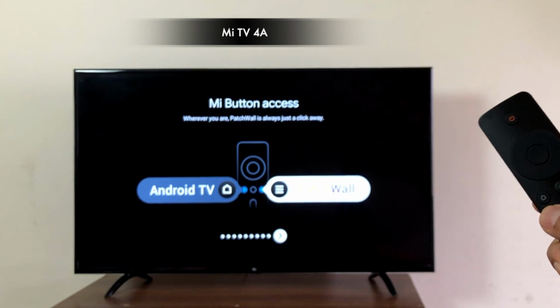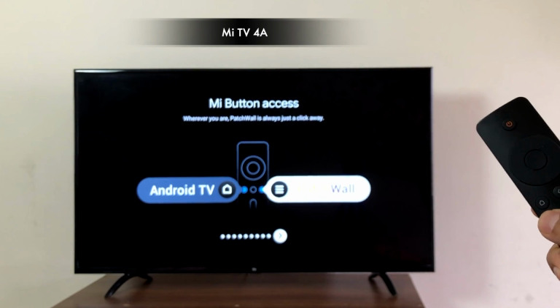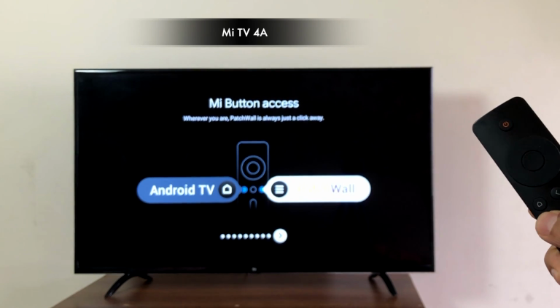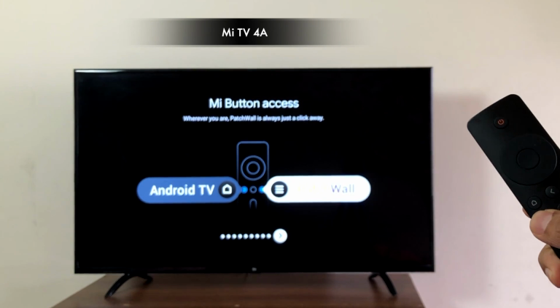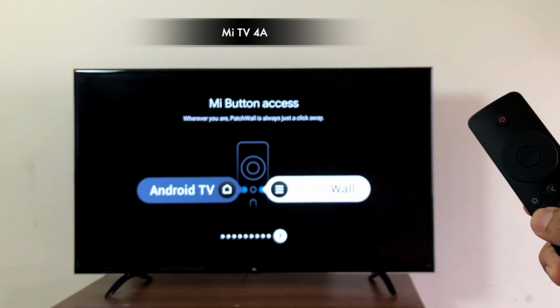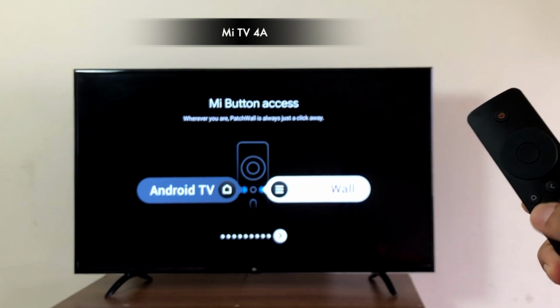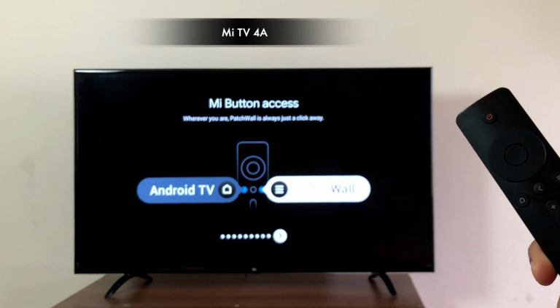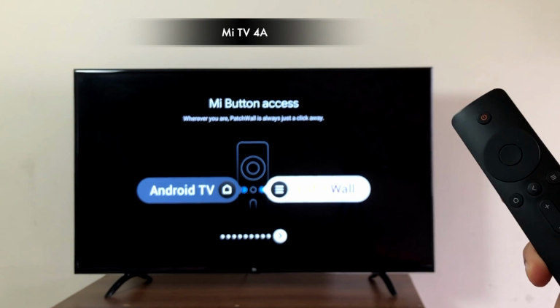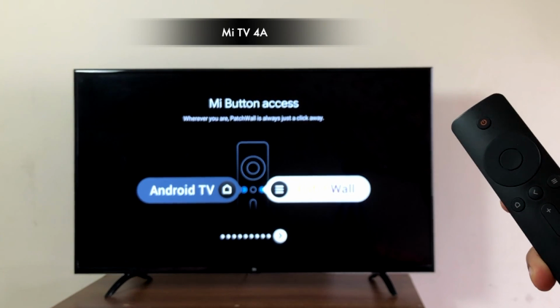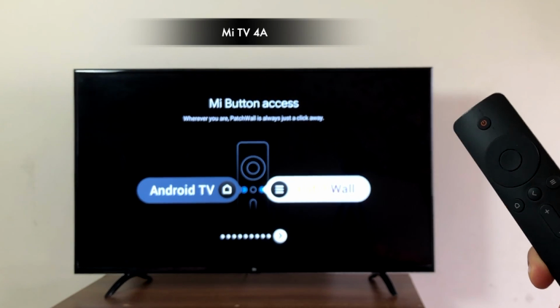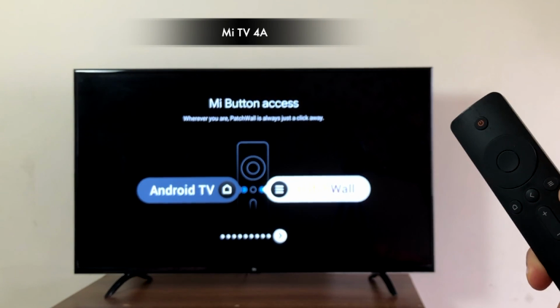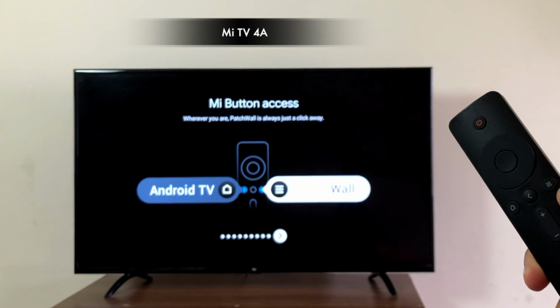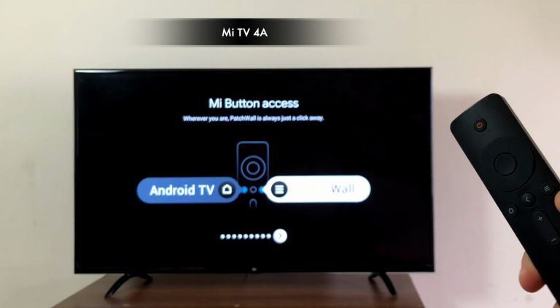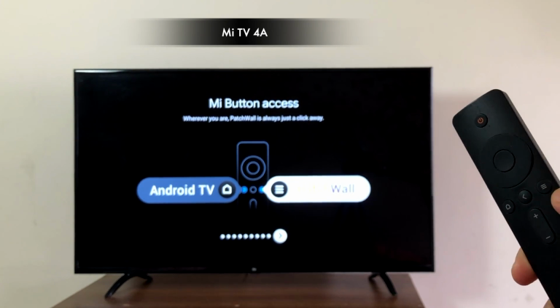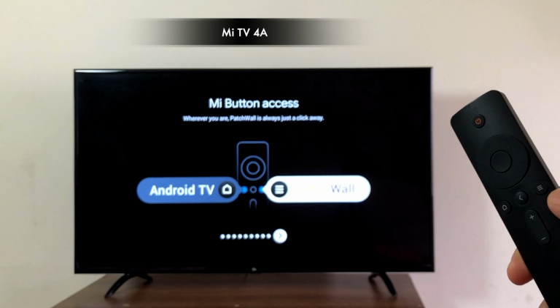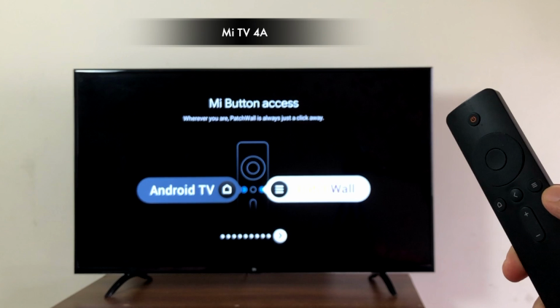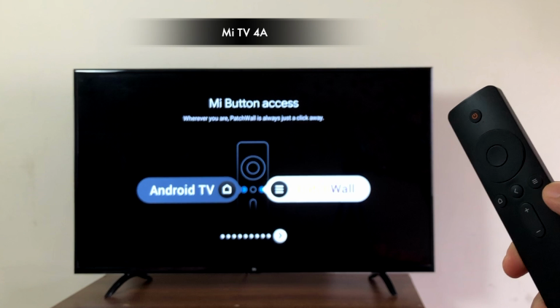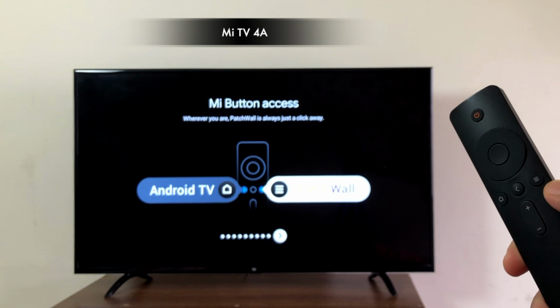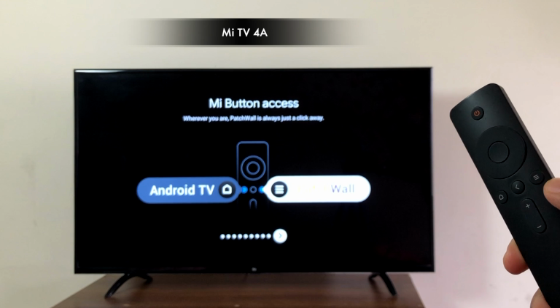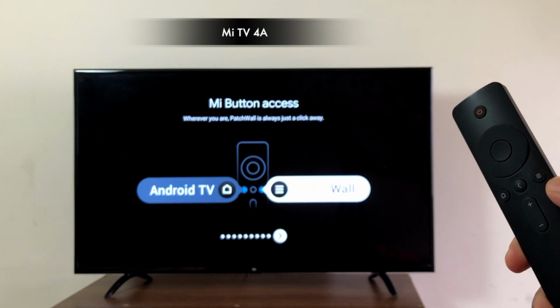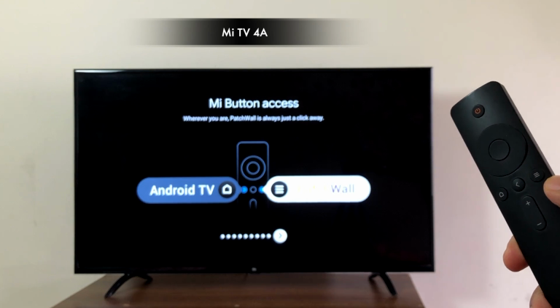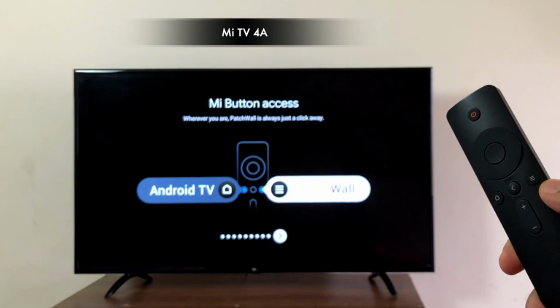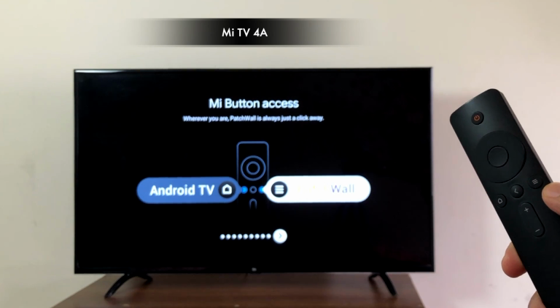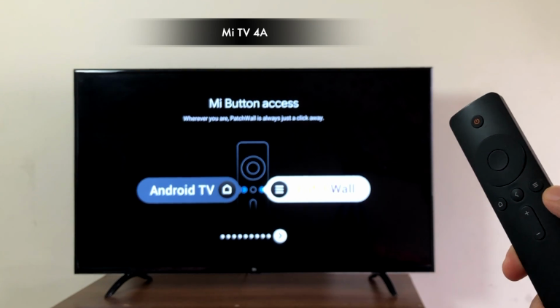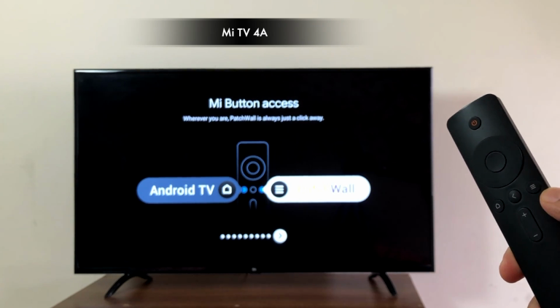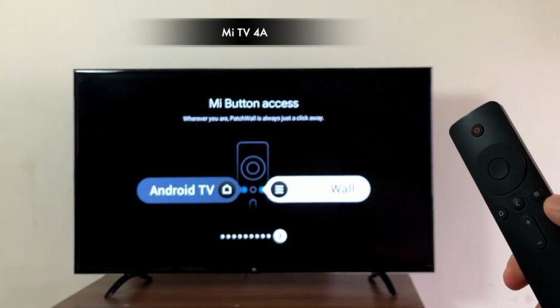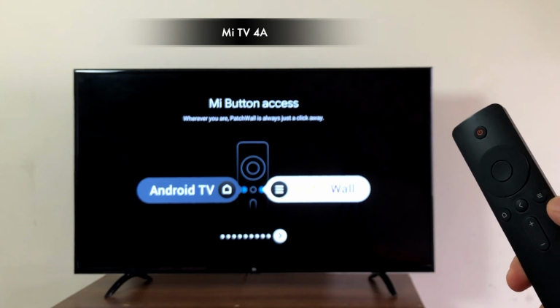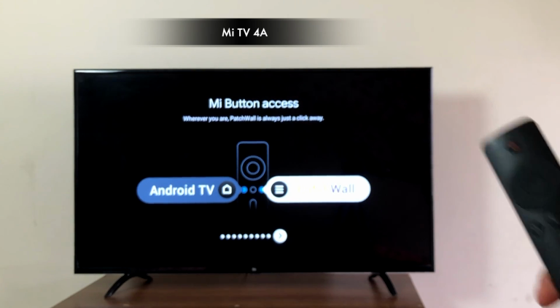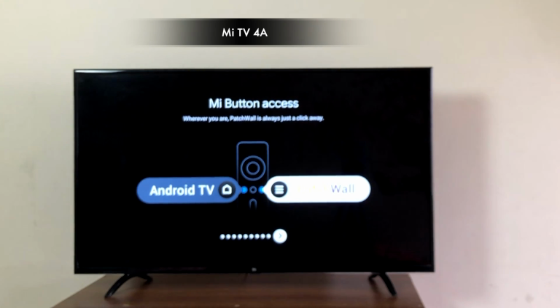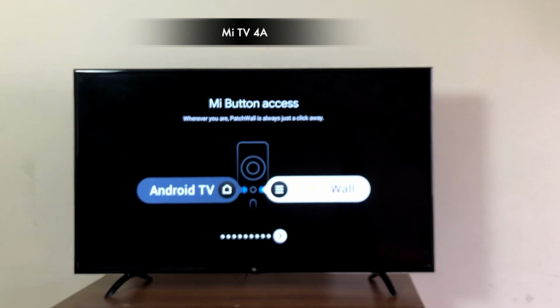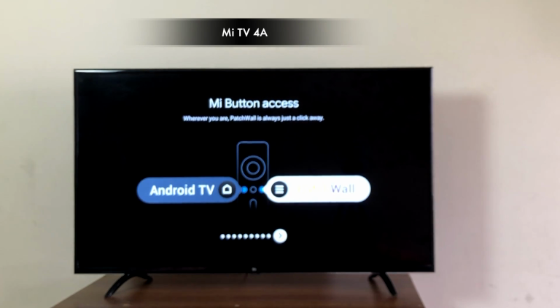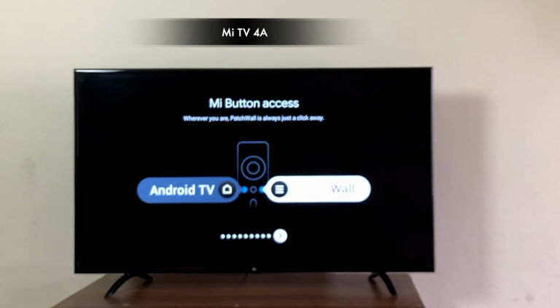Here is an instruction for the remote. If you press the home button, it will take you to the Android TV homepage. And if you press the three-line menu button, it takes you to the Patchwall homepage.